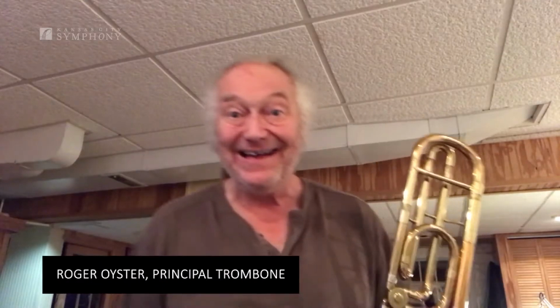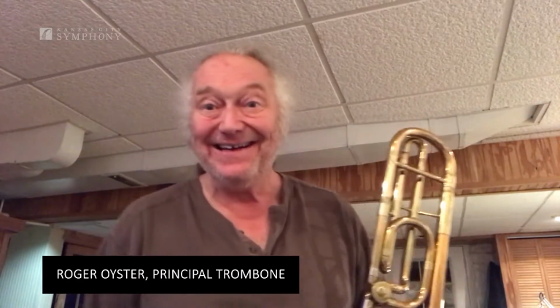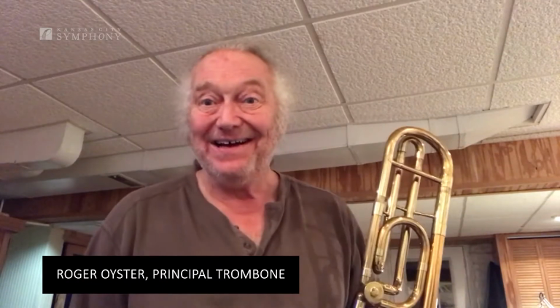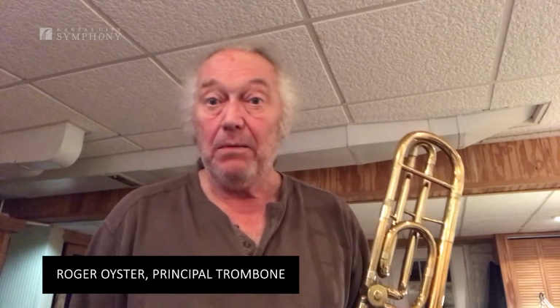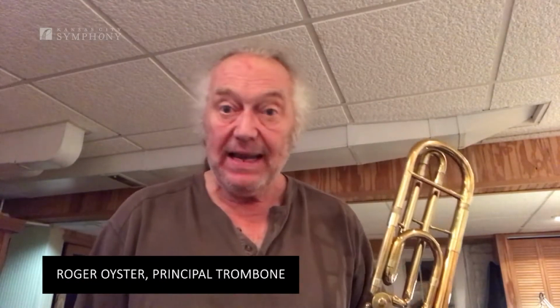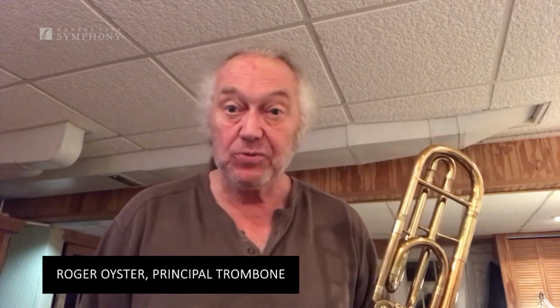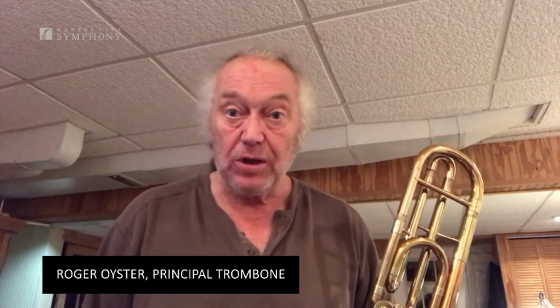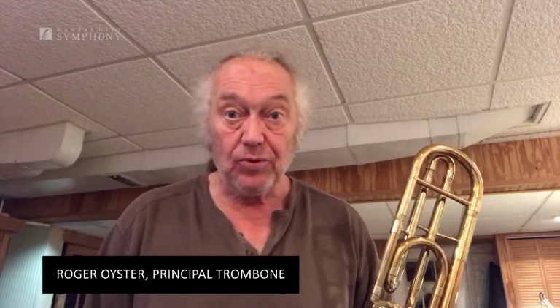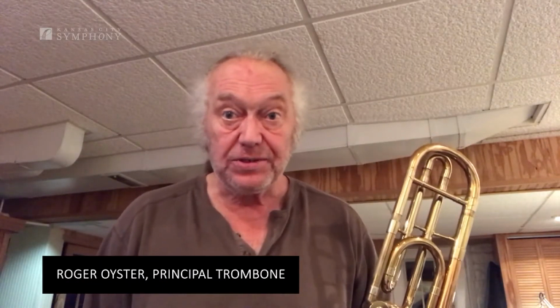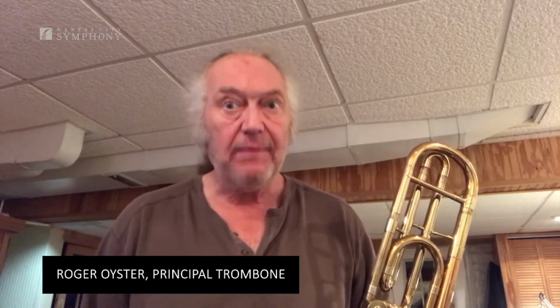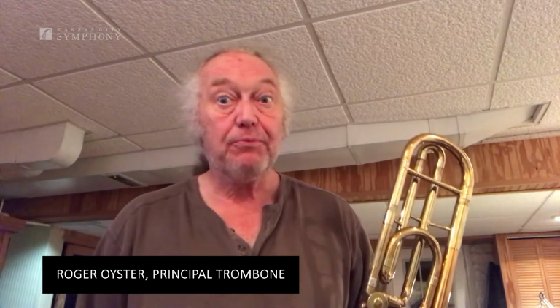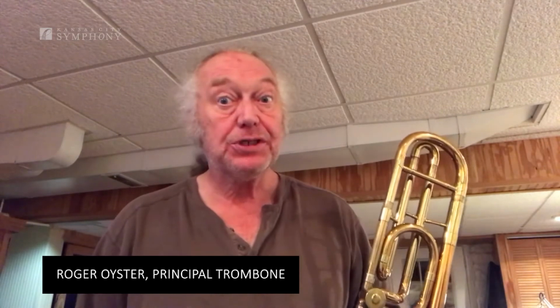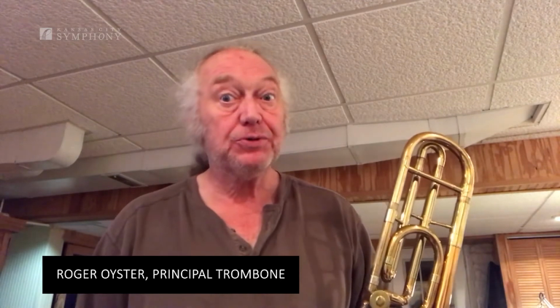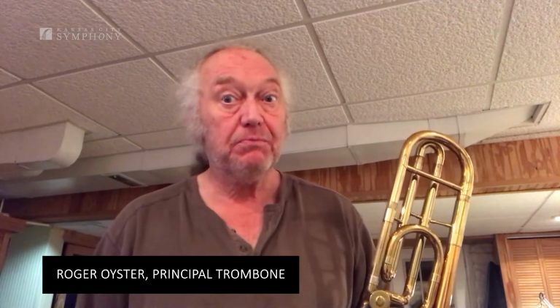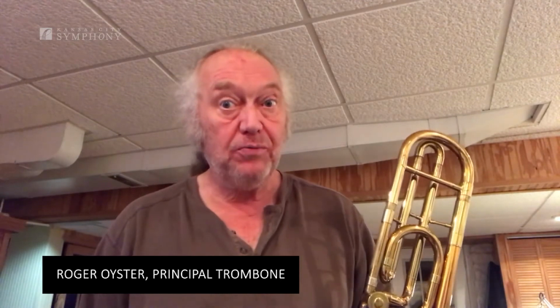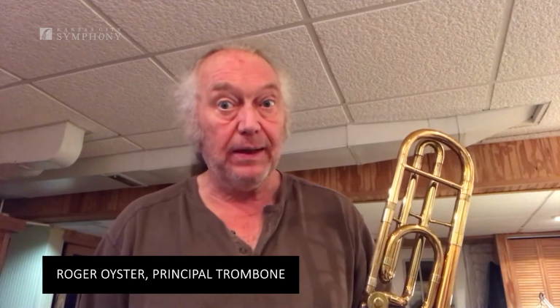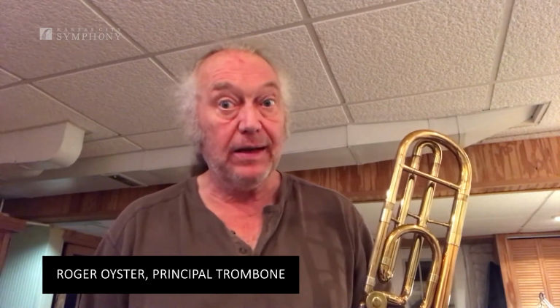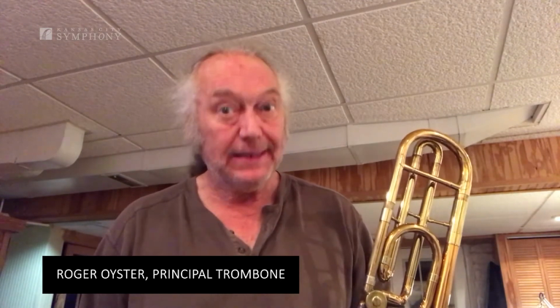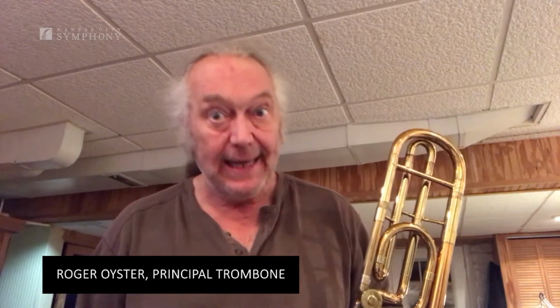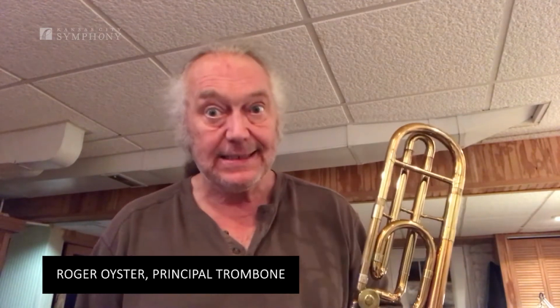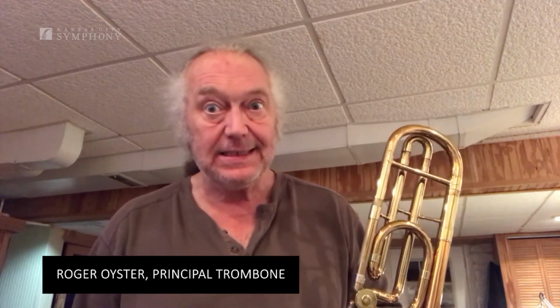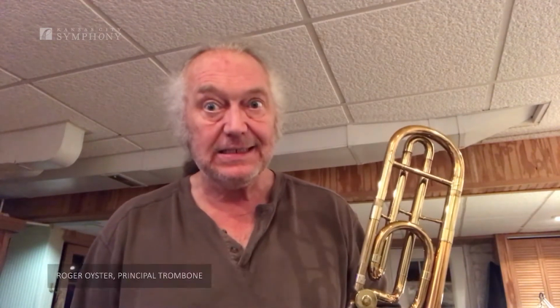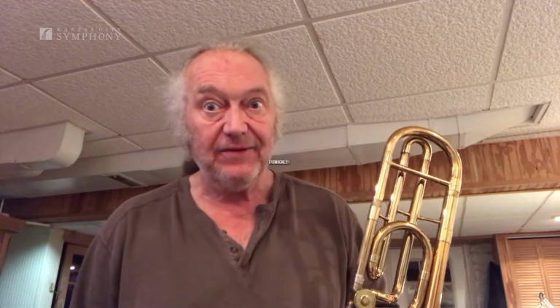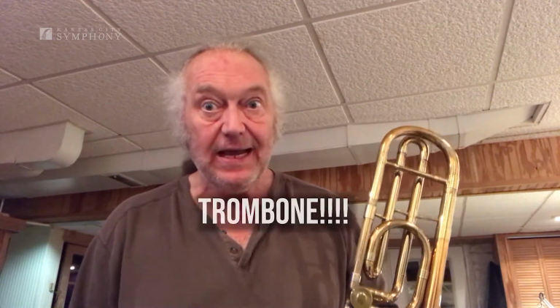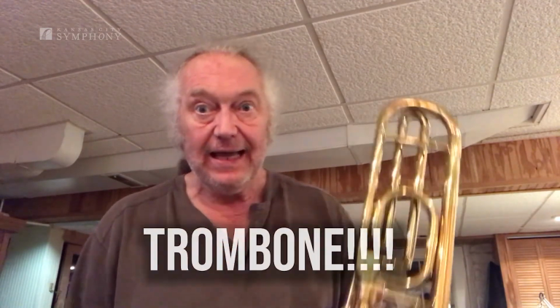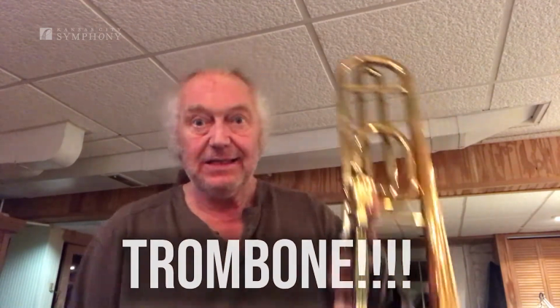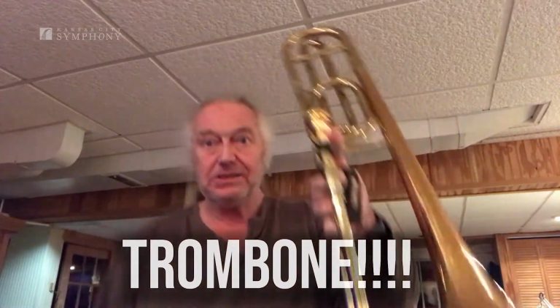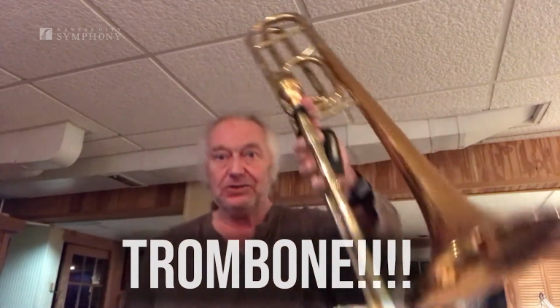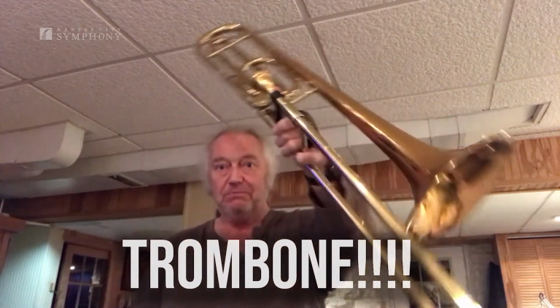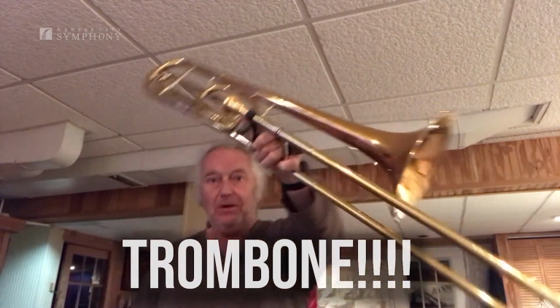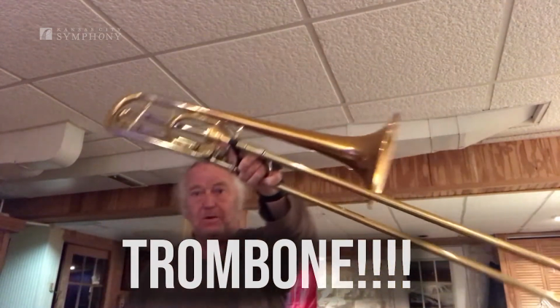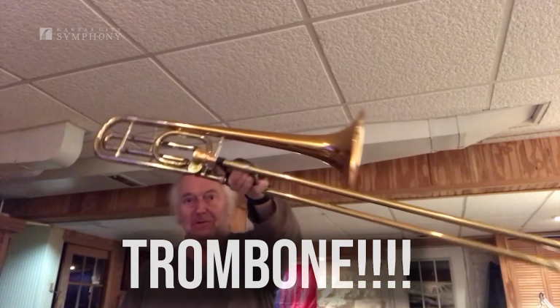Hi, my name is Roger Oyster. I'm the principal trombone player in the Kansas City Symphony, and this is a trombone!